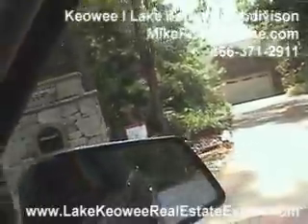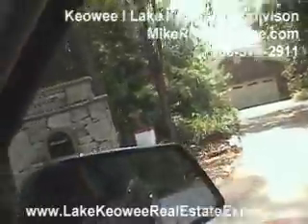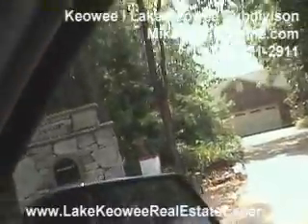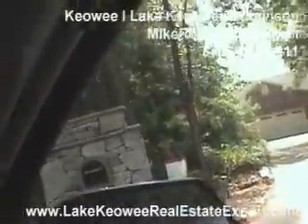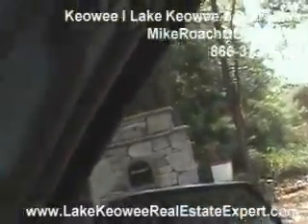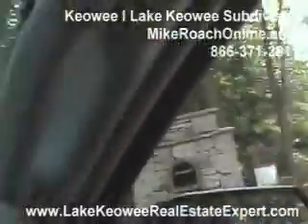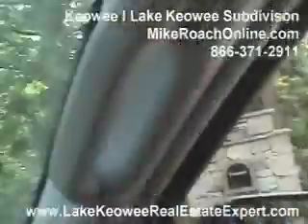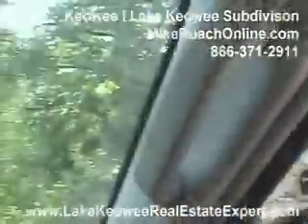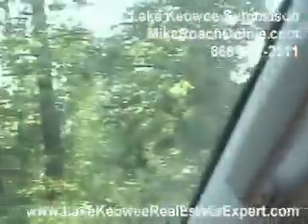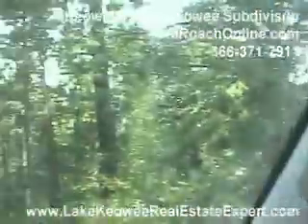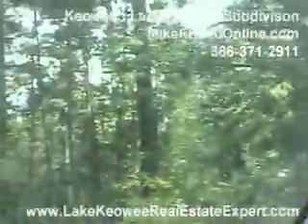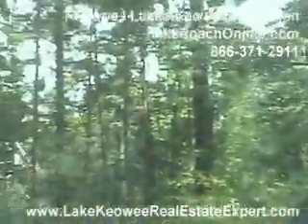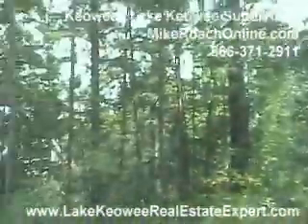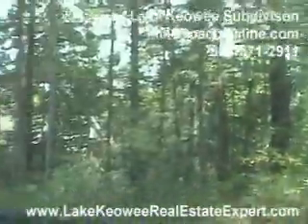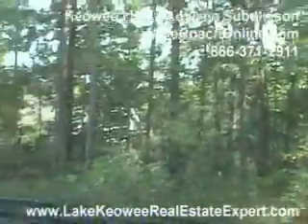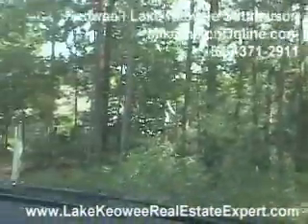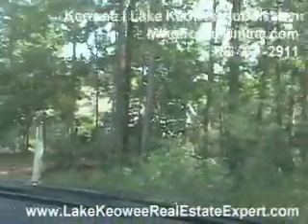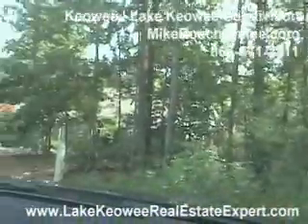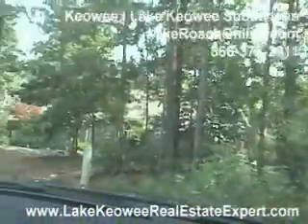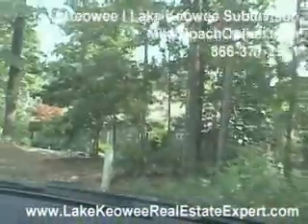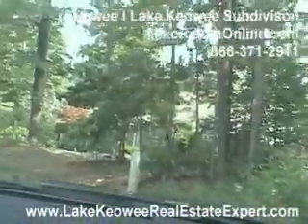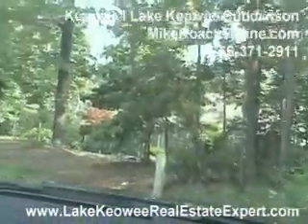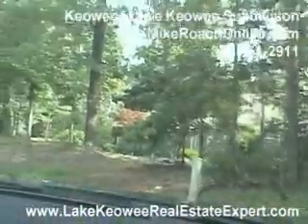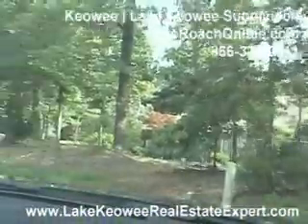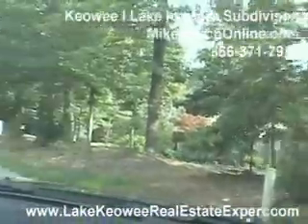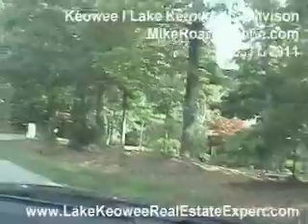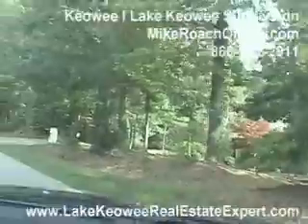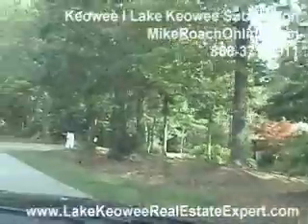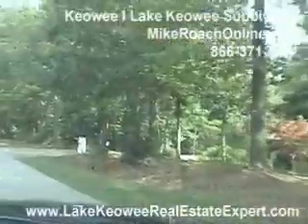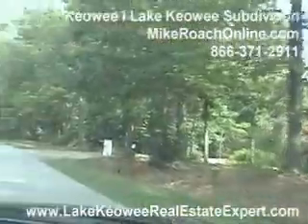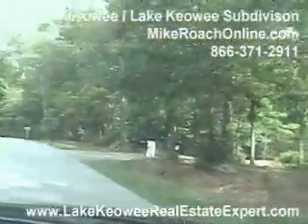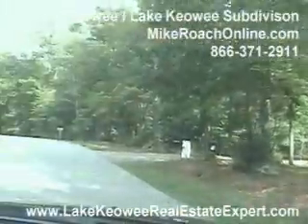So we'll head on over to Kiwi 2 entrance and take a look from there.